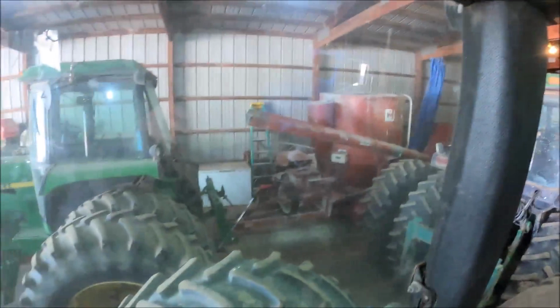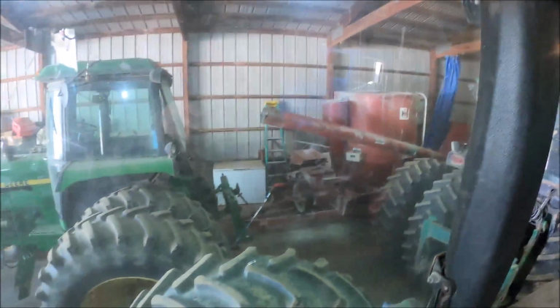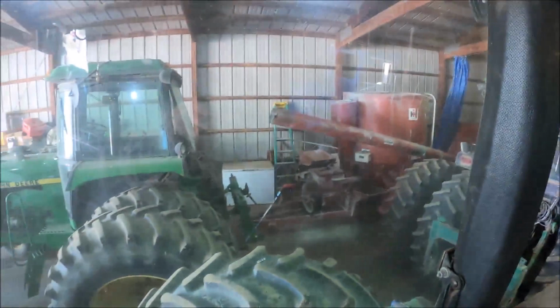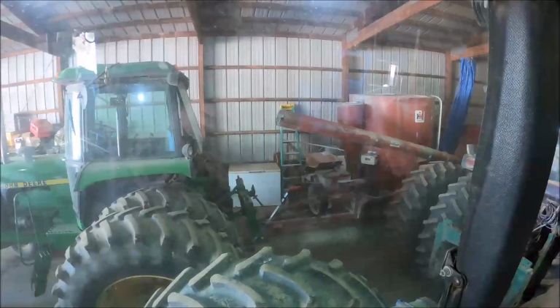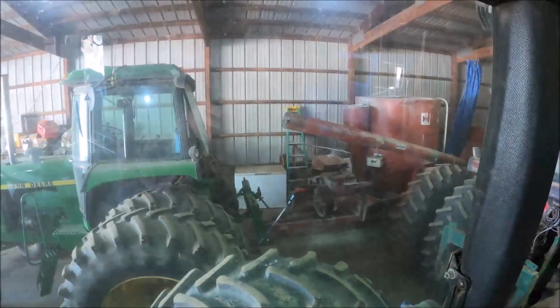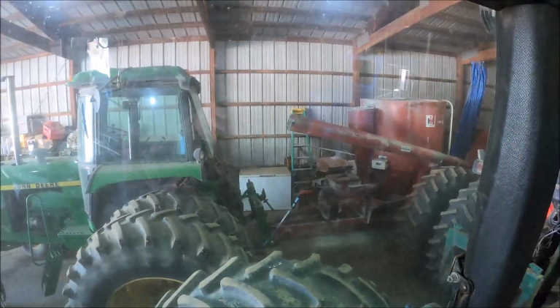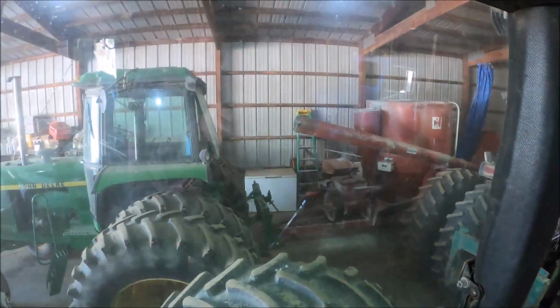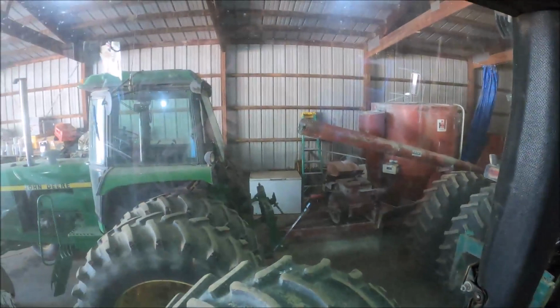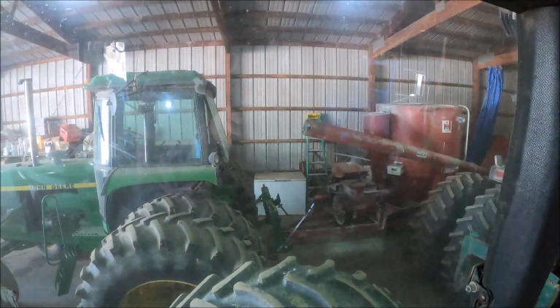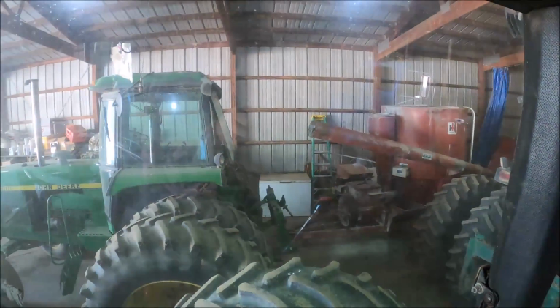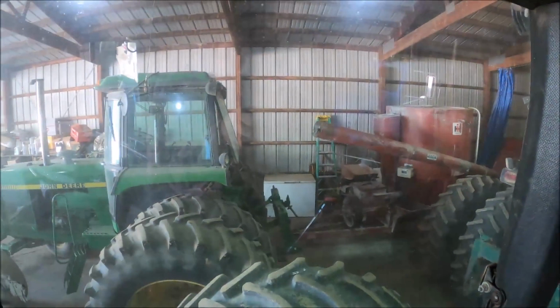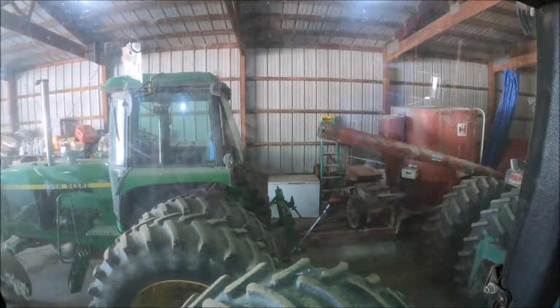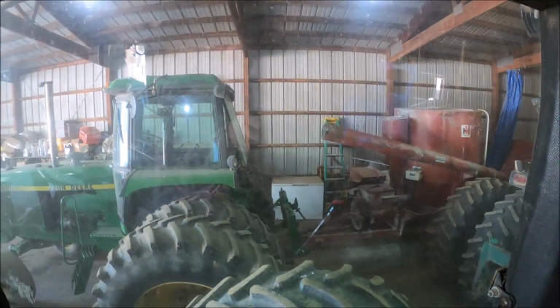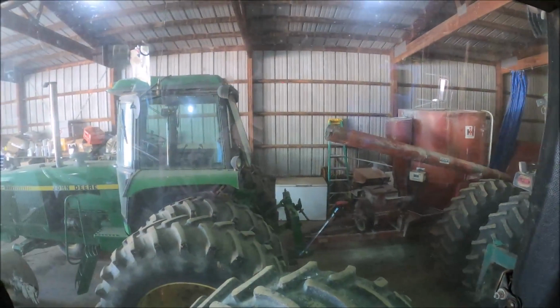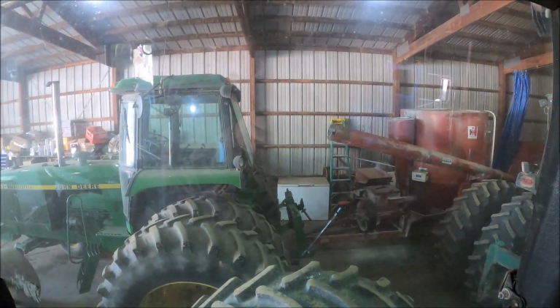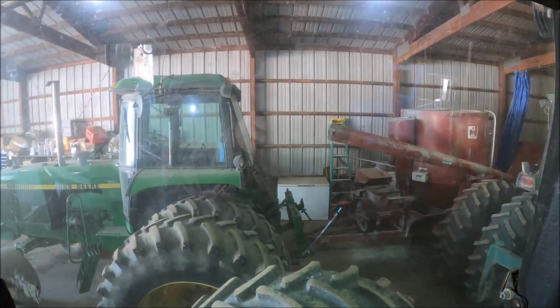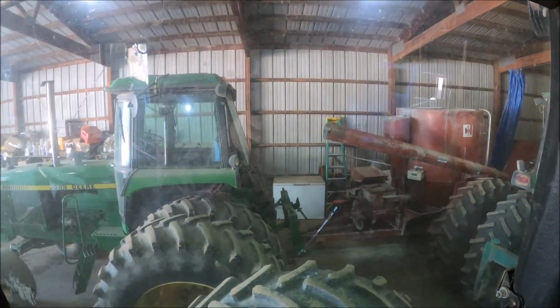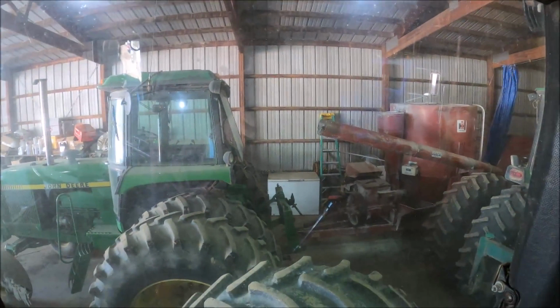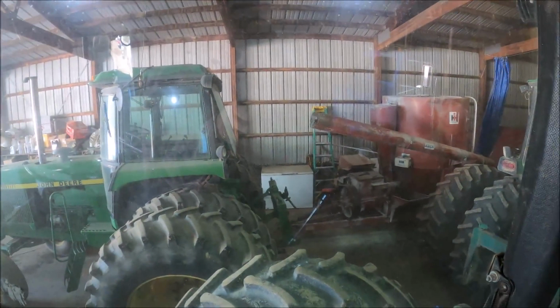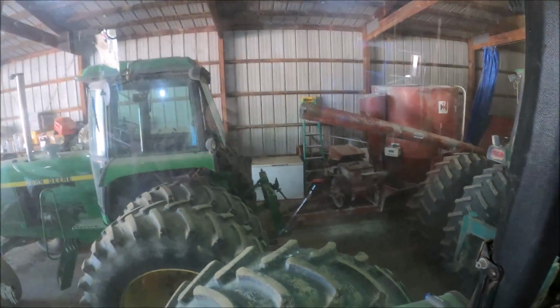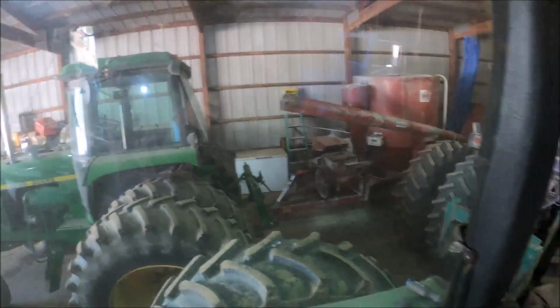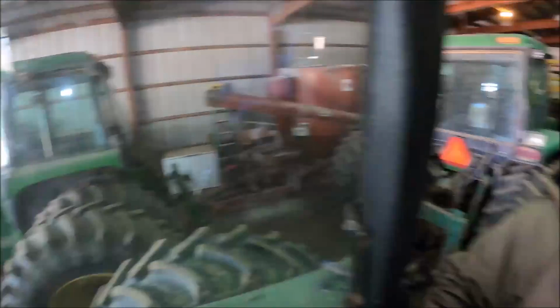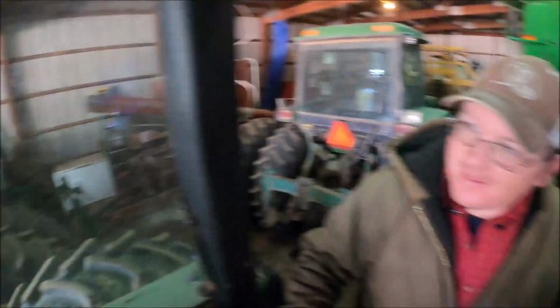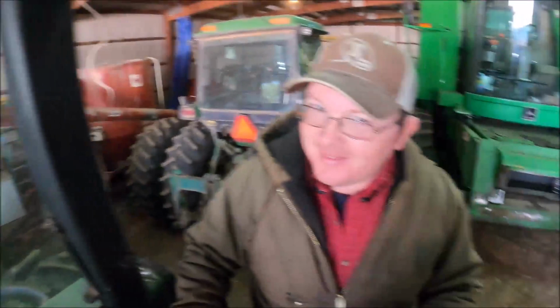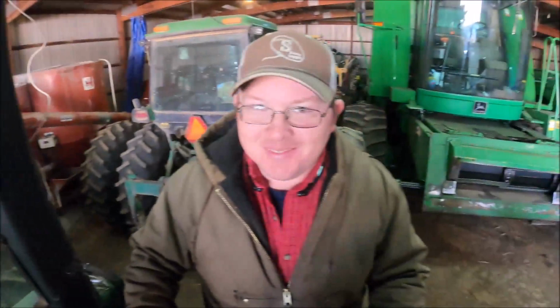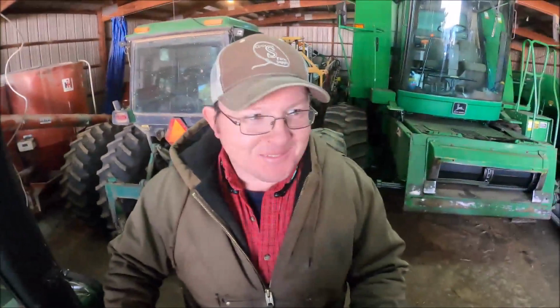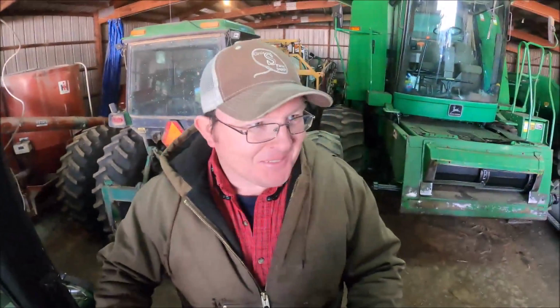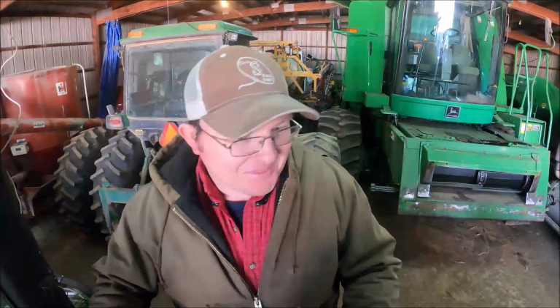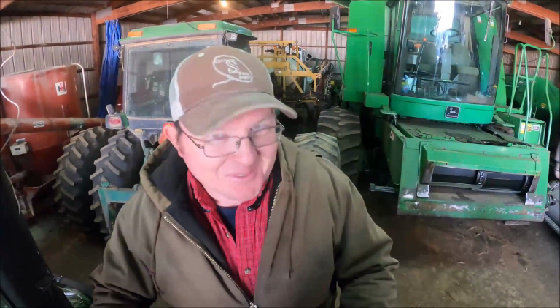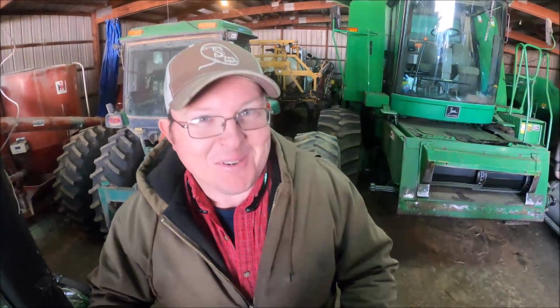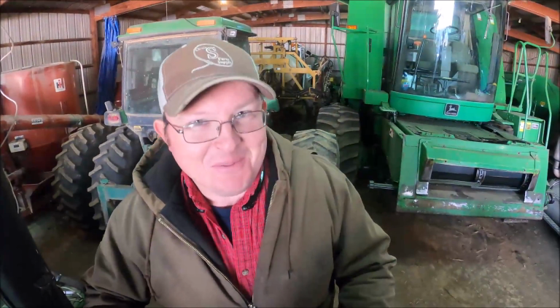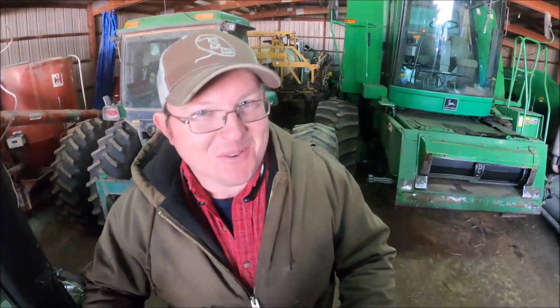Alright, here's the window cleaner. This is before. This is after.